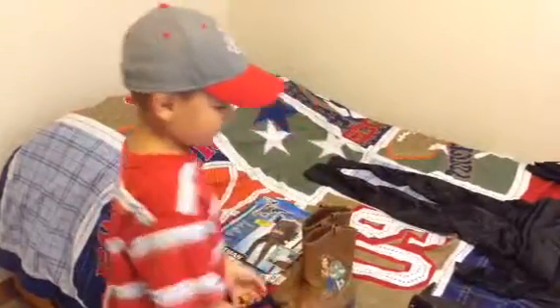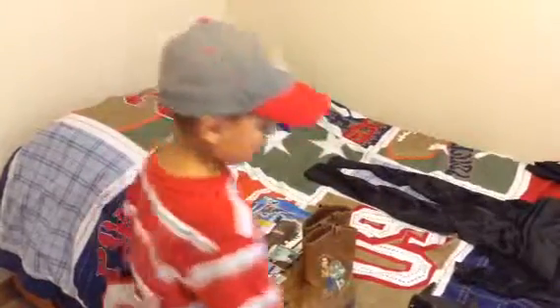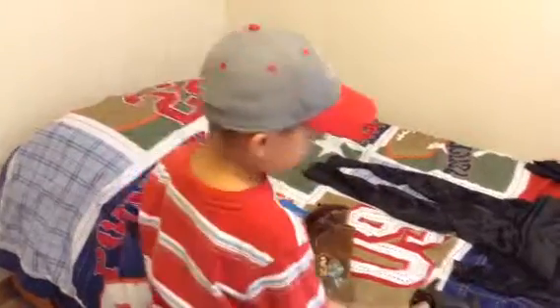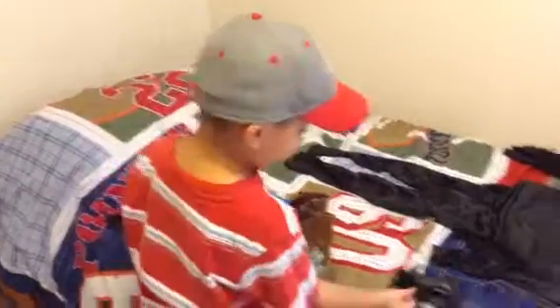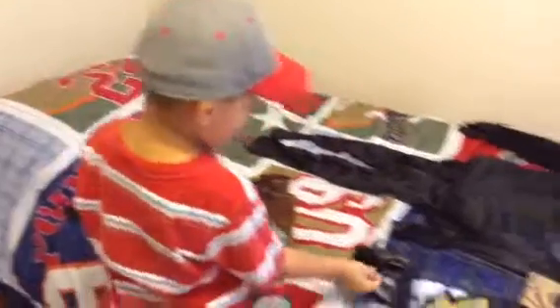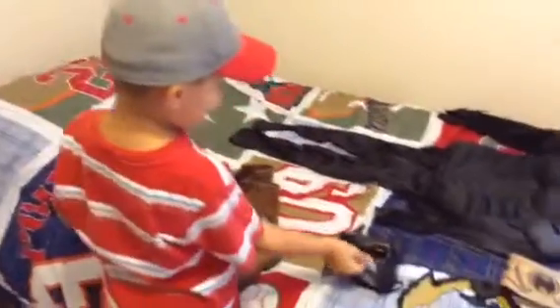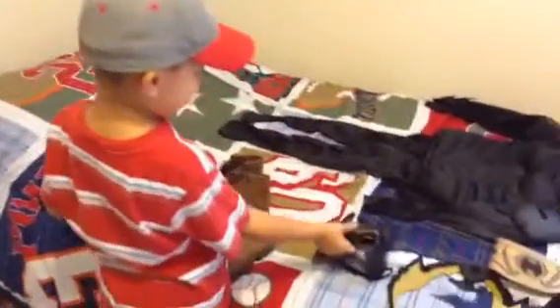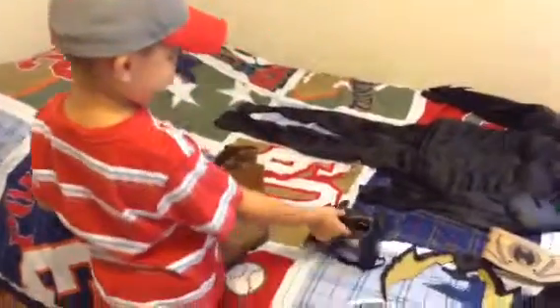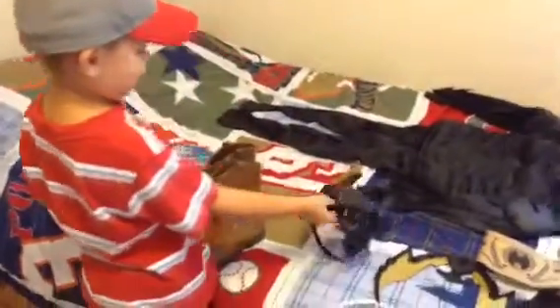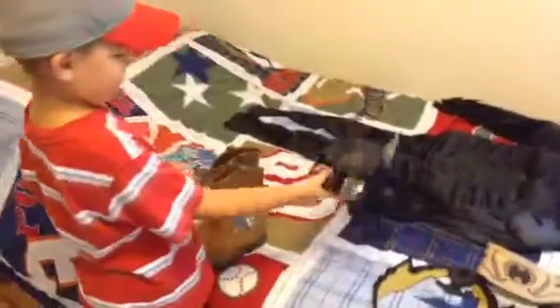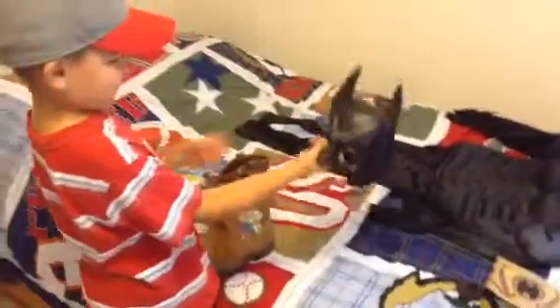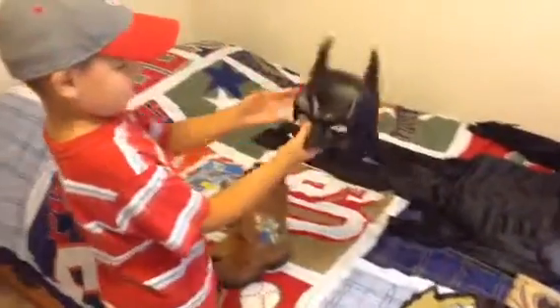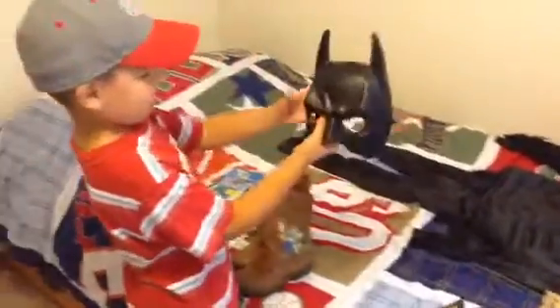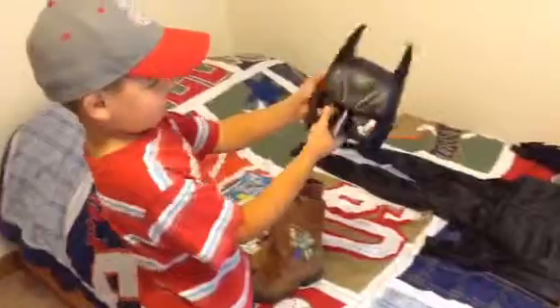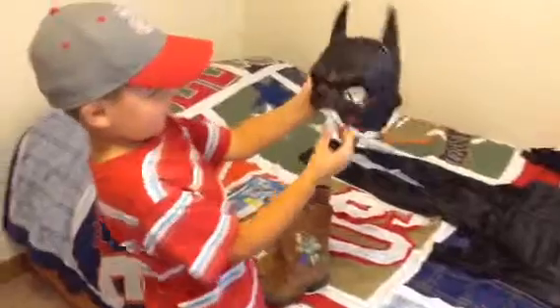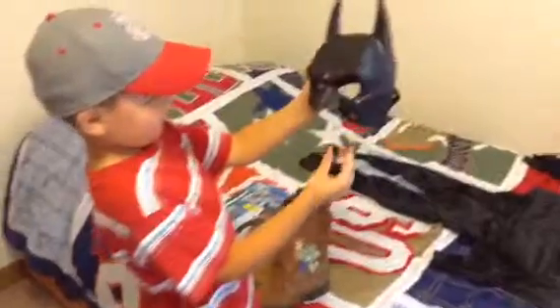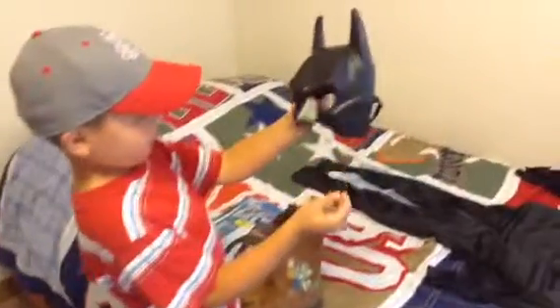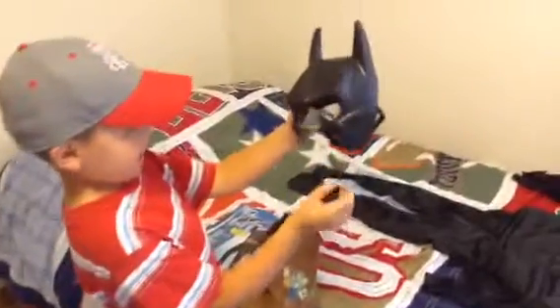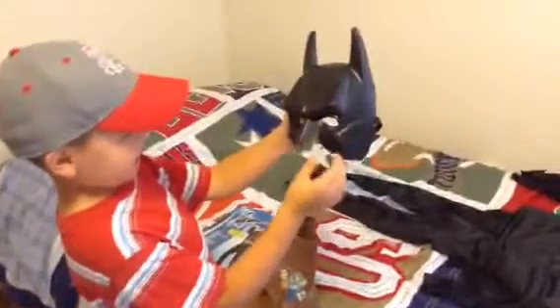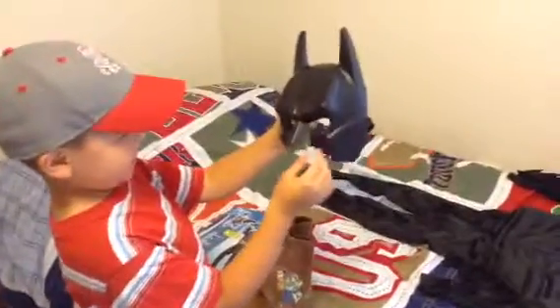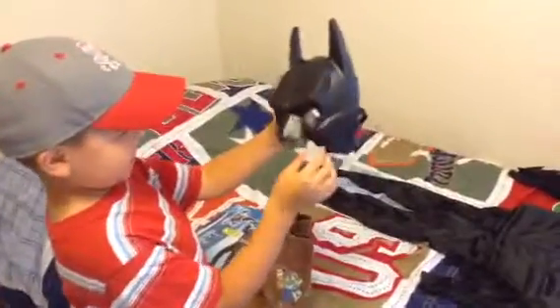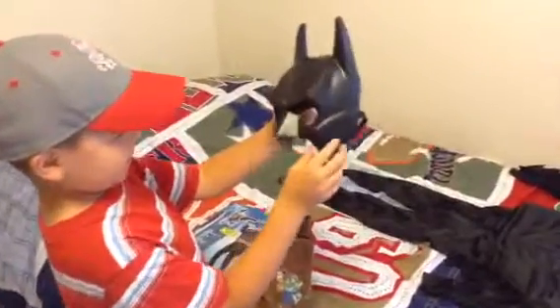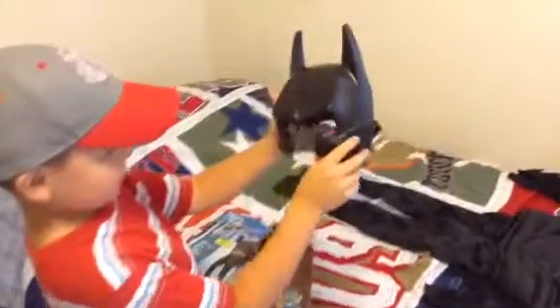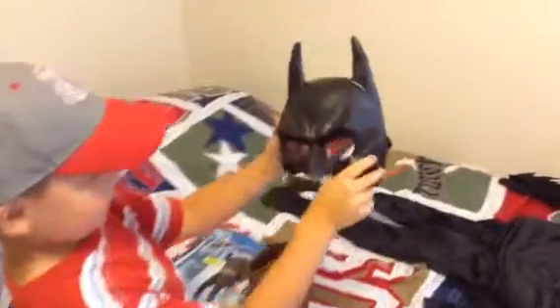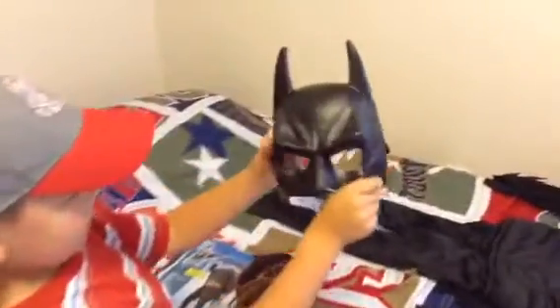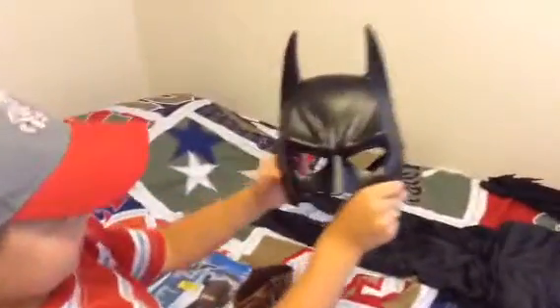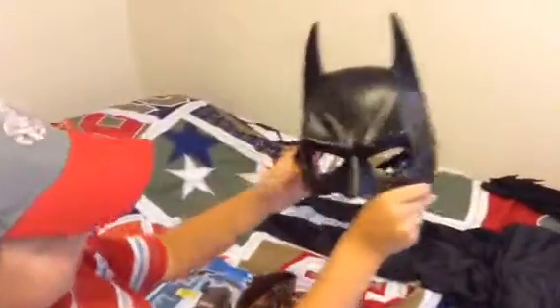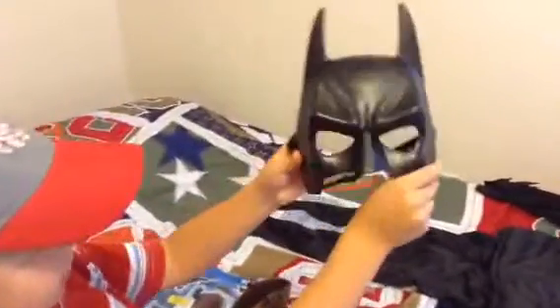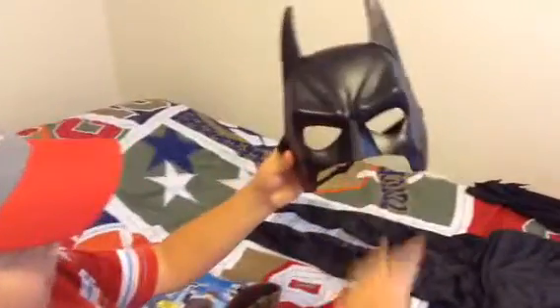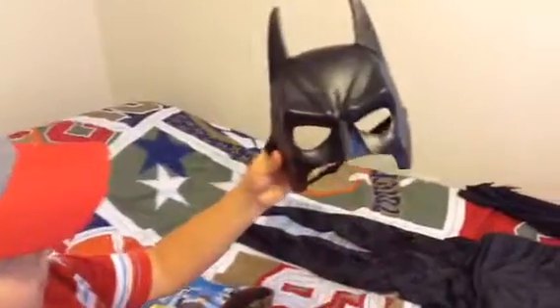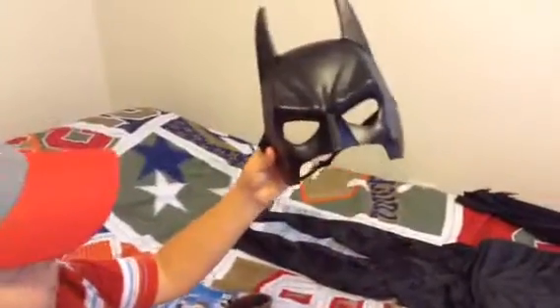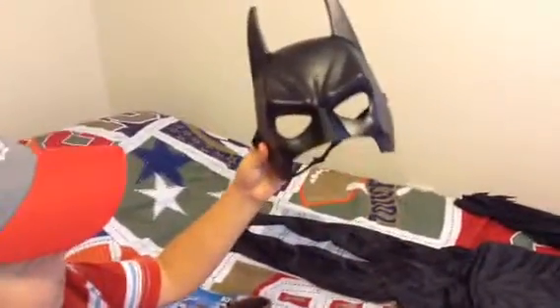Next we have — it's my favorite — here's the mask. It does come with the costume.